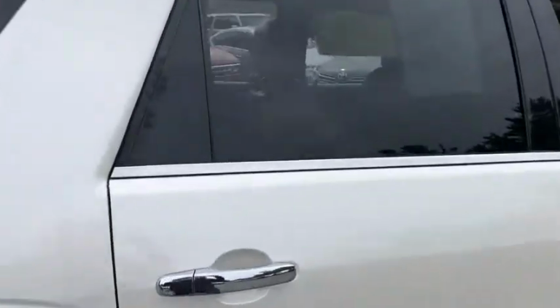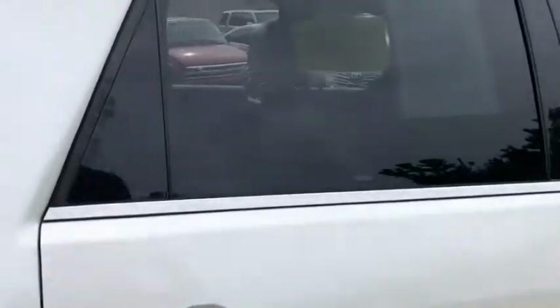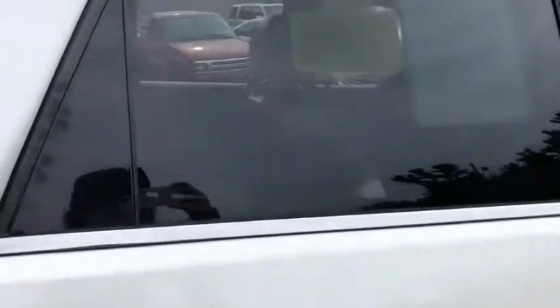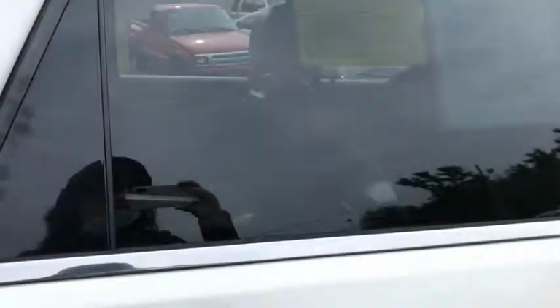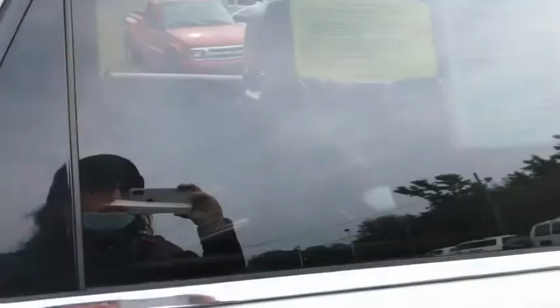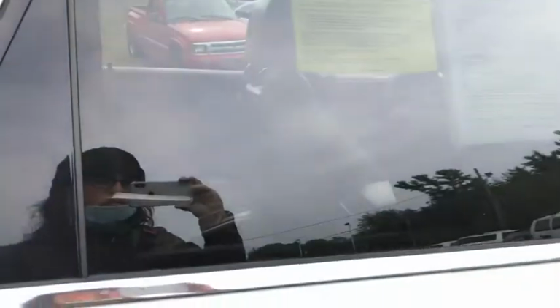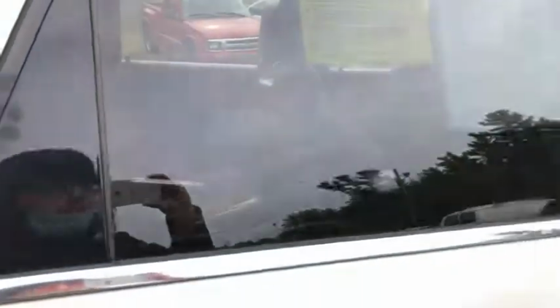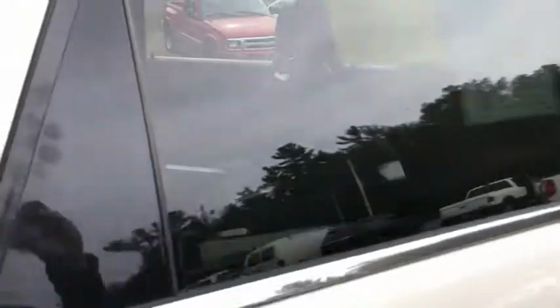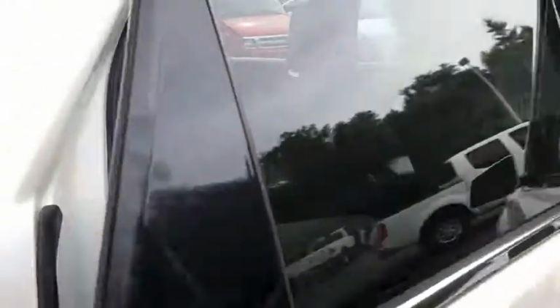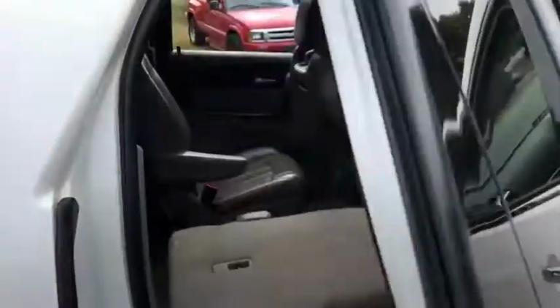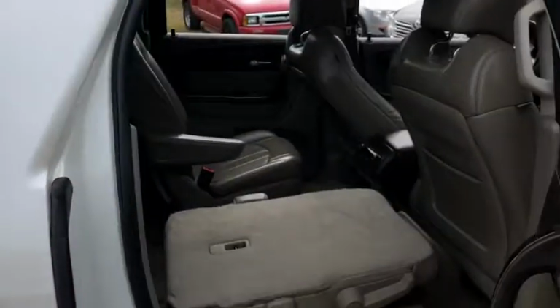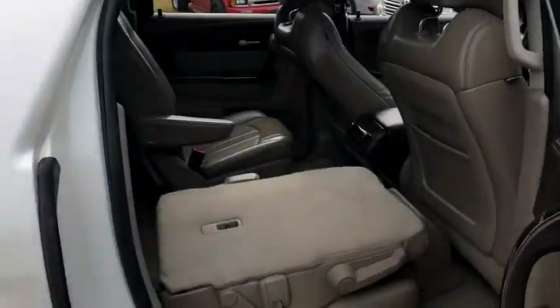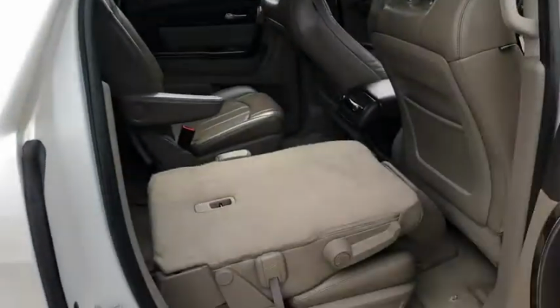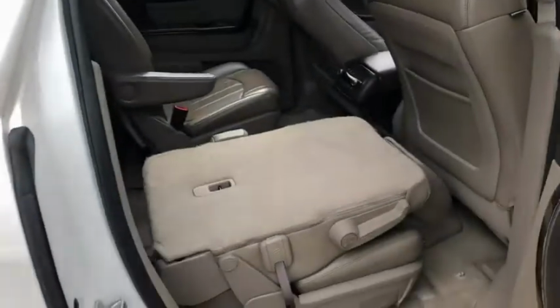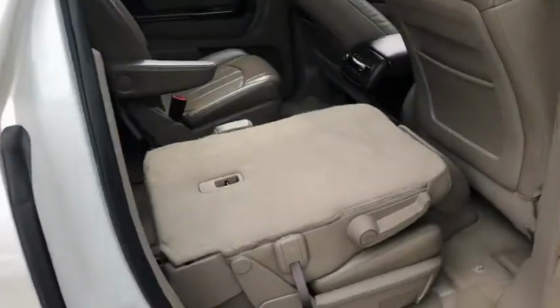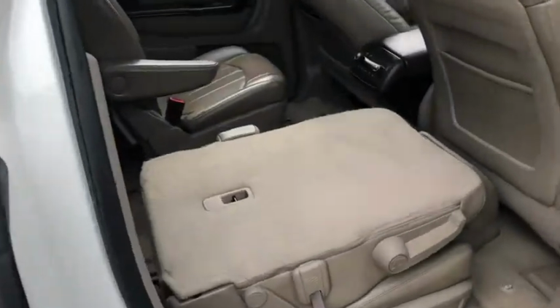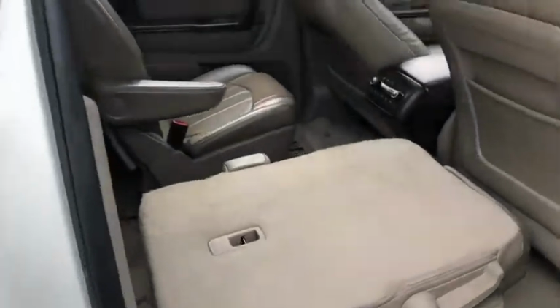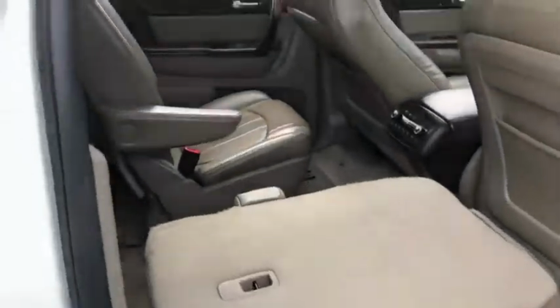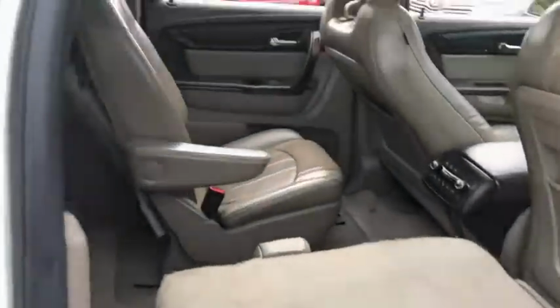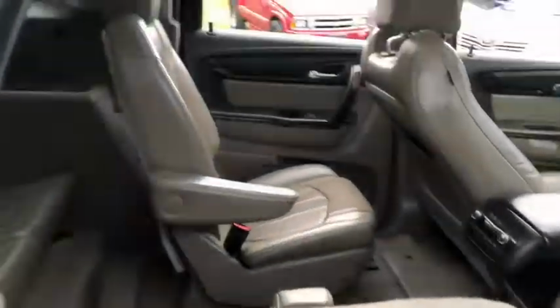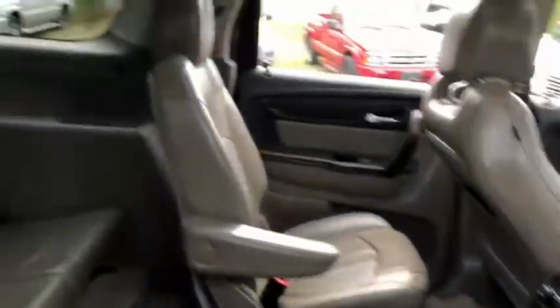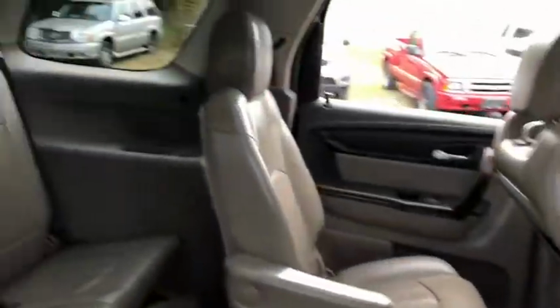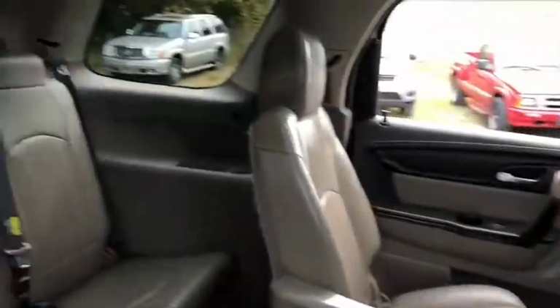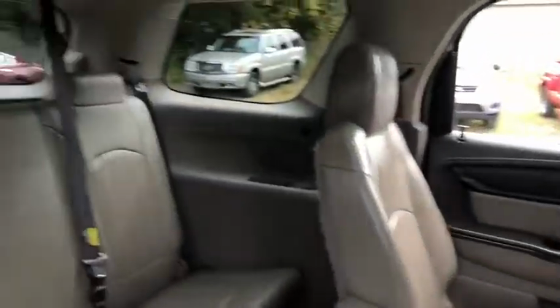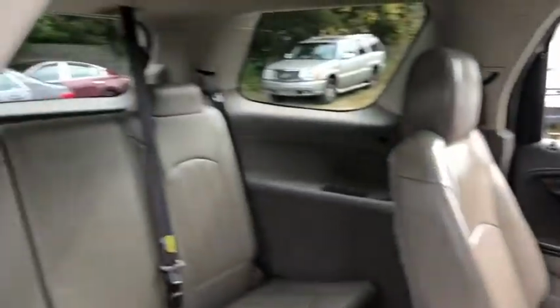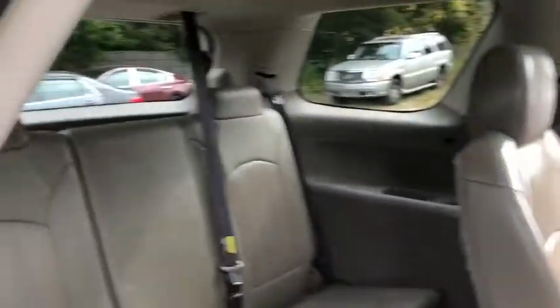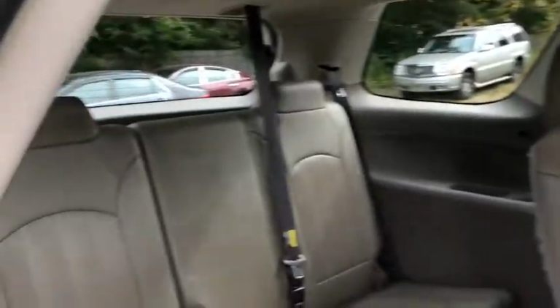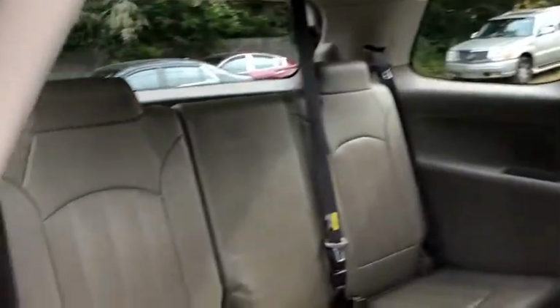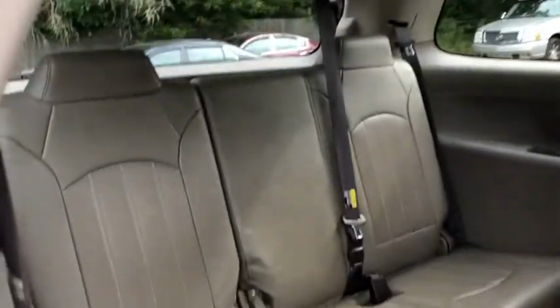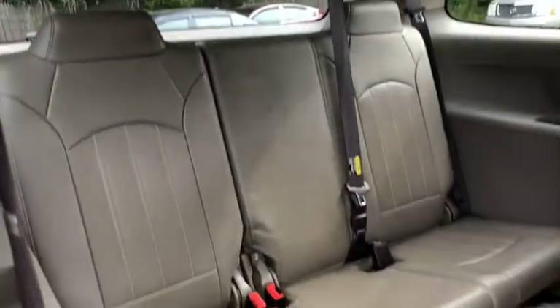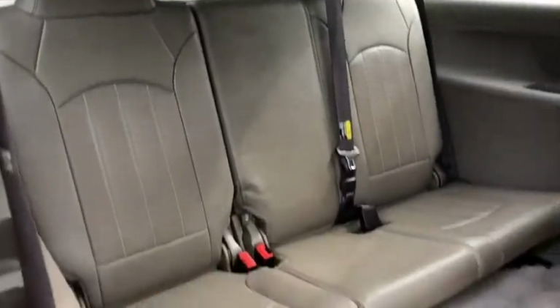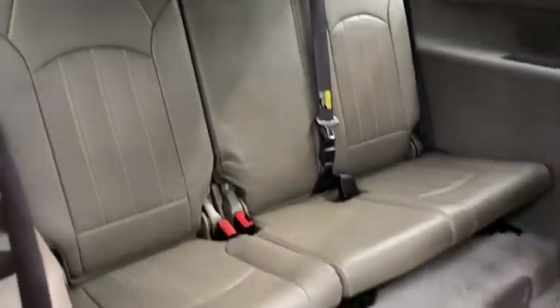Trip computer, tachometer, airbags, leather seats, heated passenger seat, head-up display.